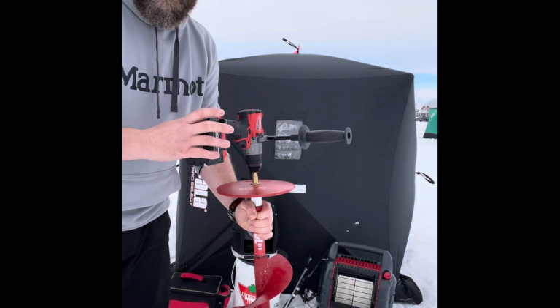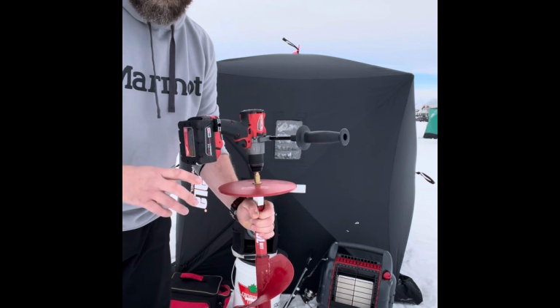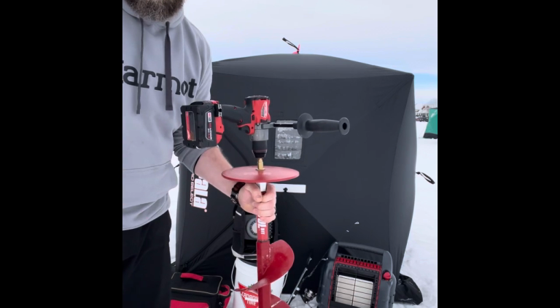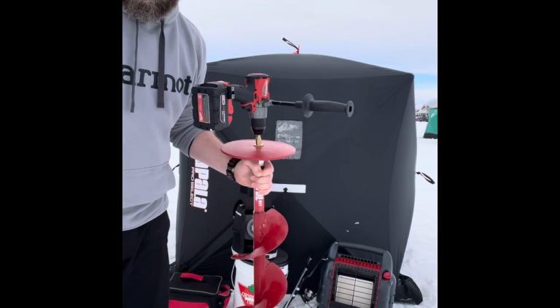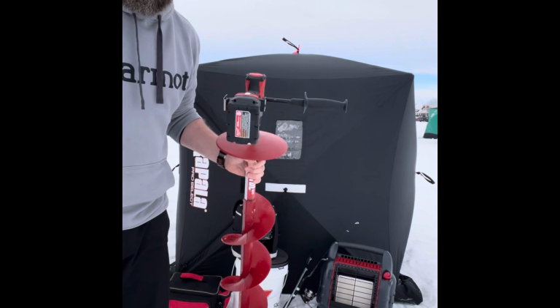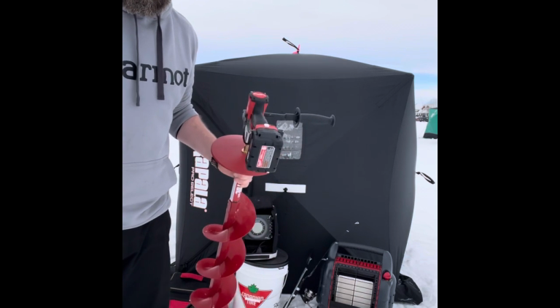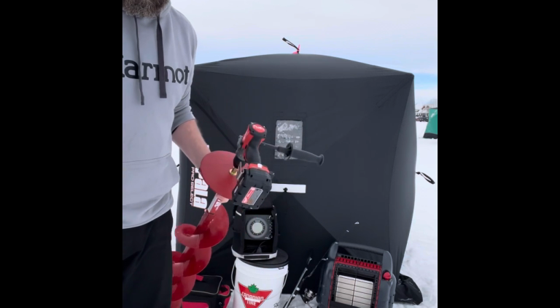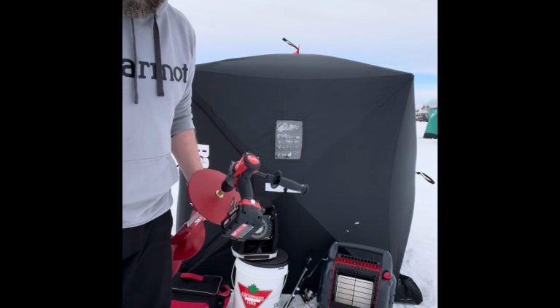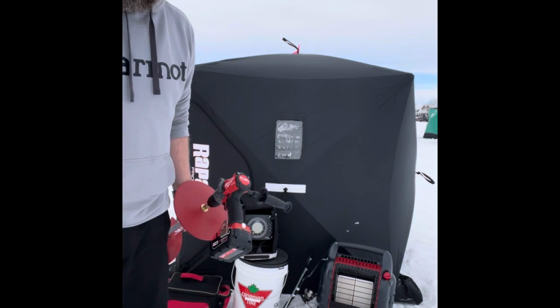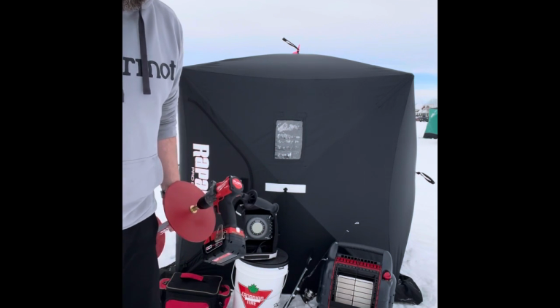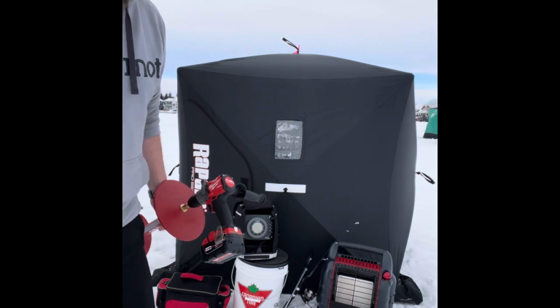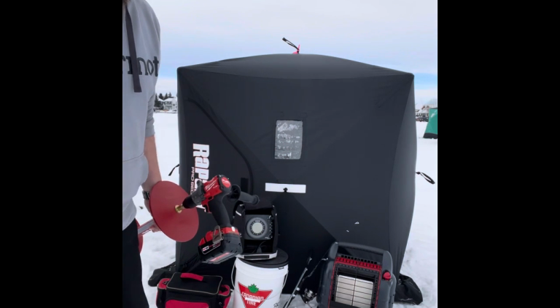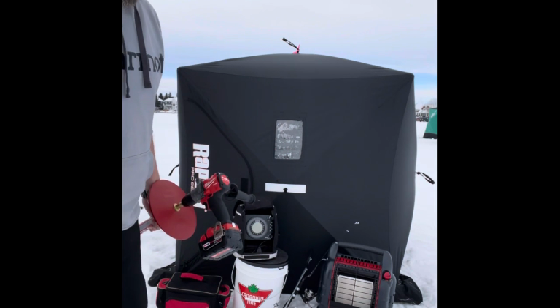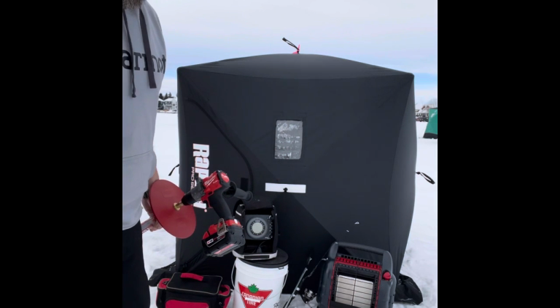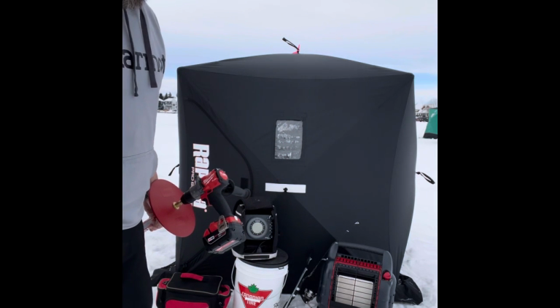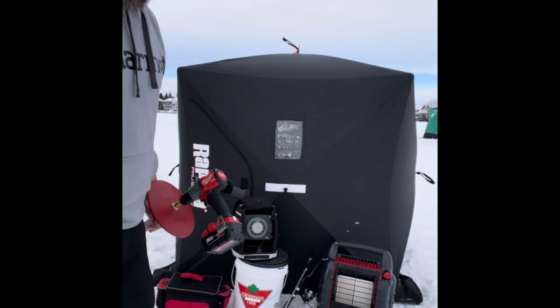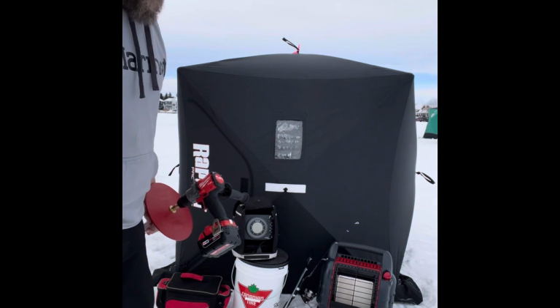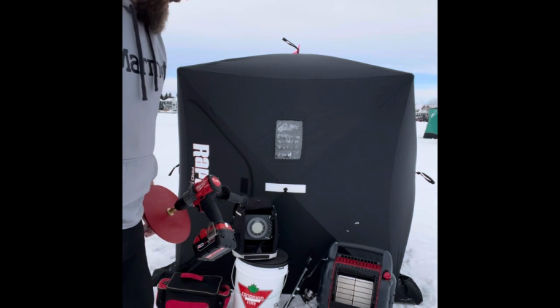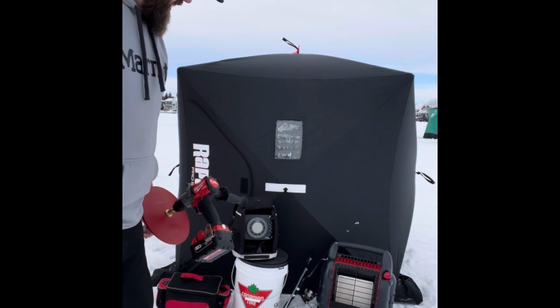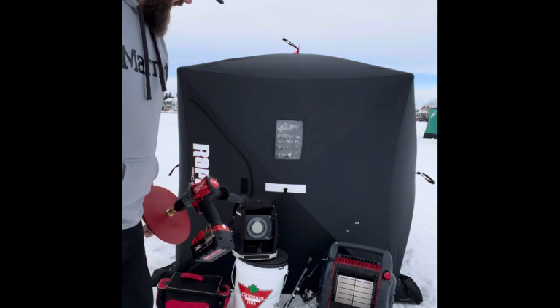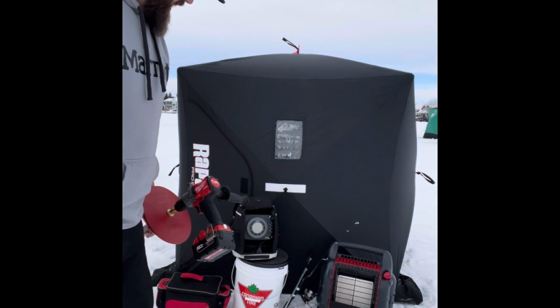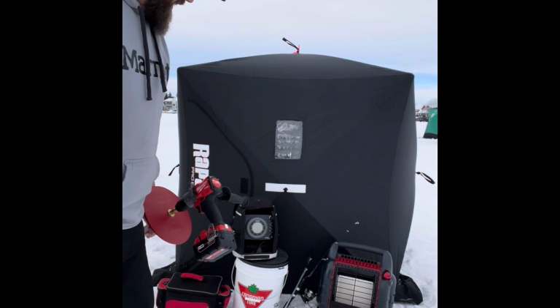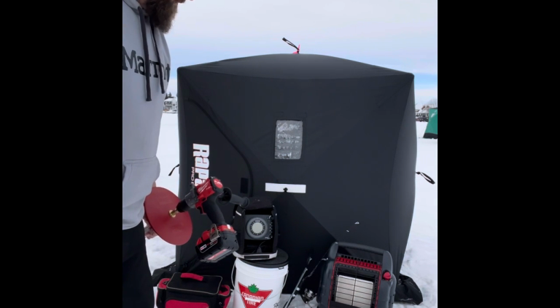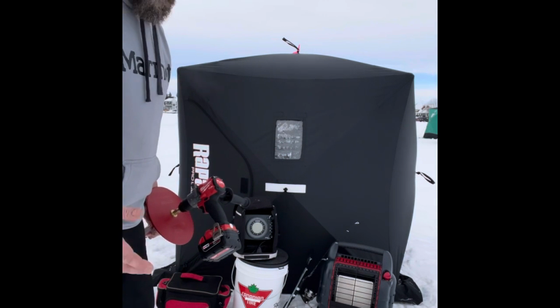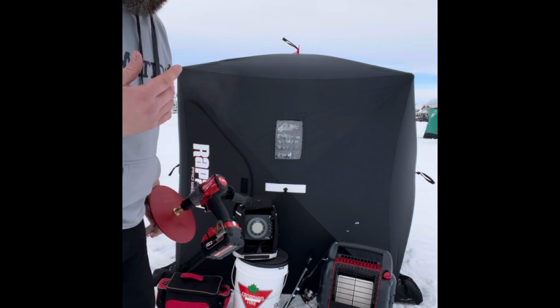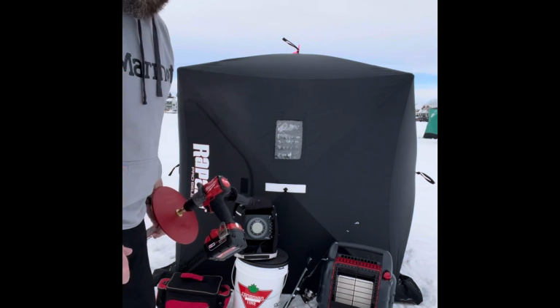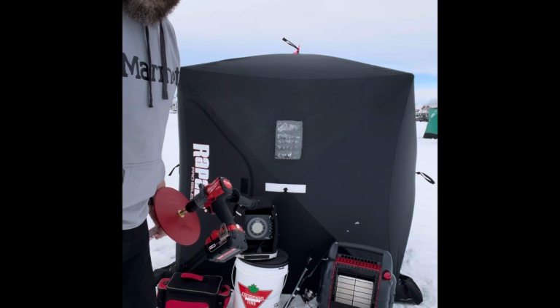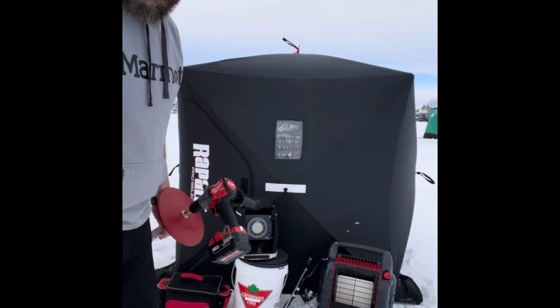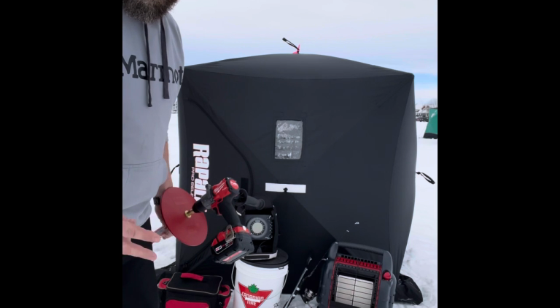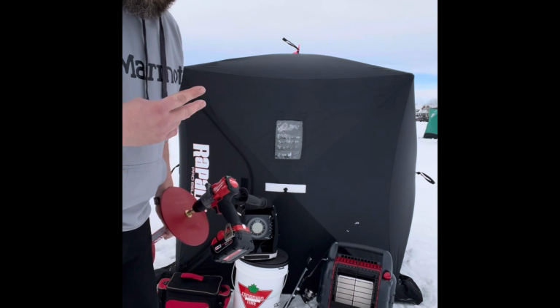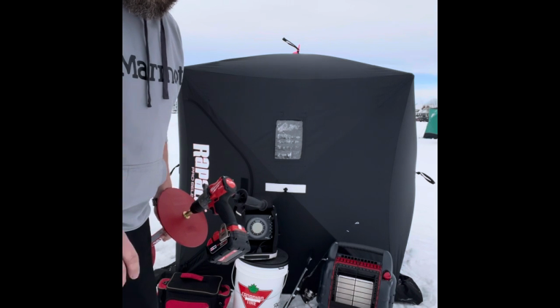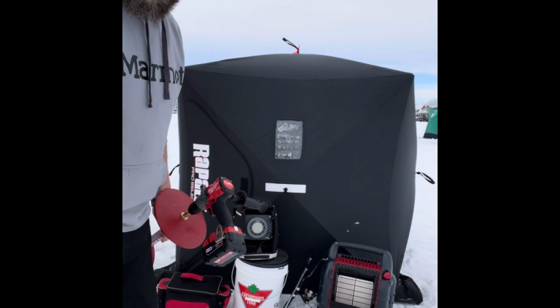That's my gear, that's what I was using today out here on Sylvan Lake. It was a good day — ended up with two fish.